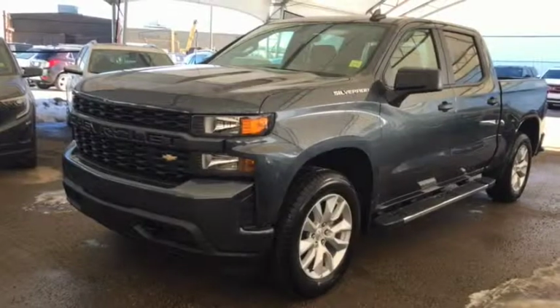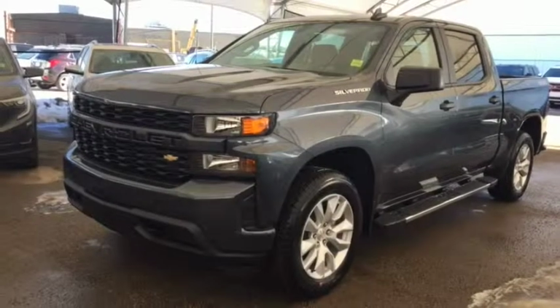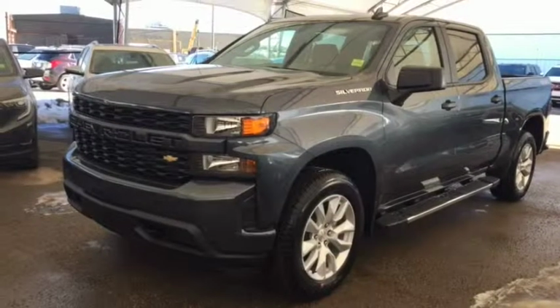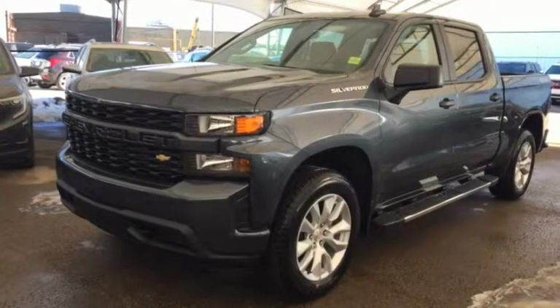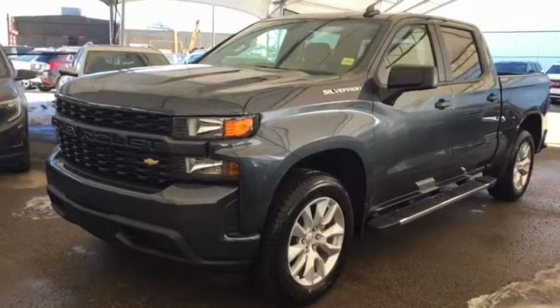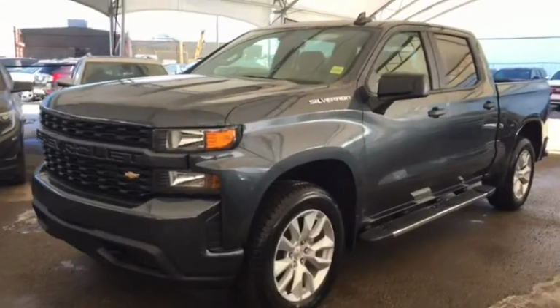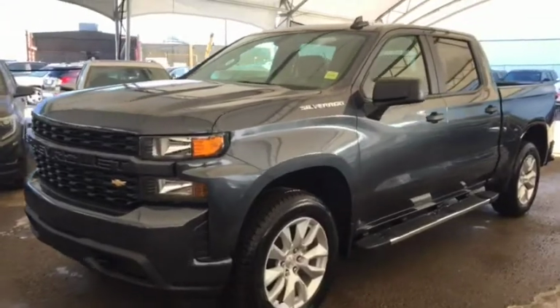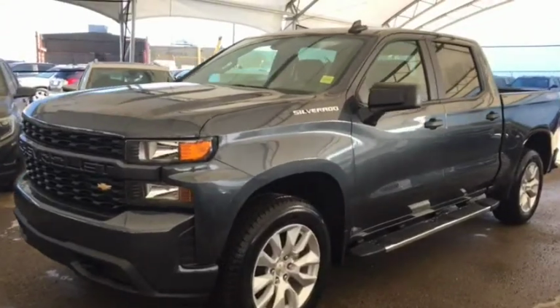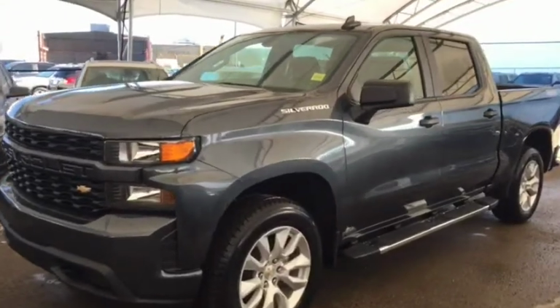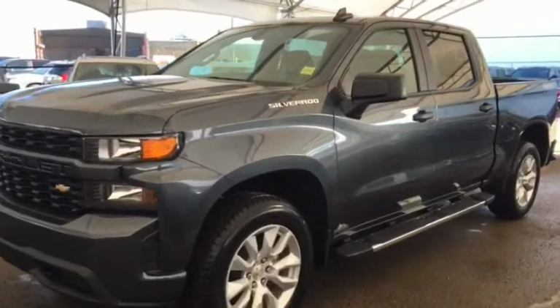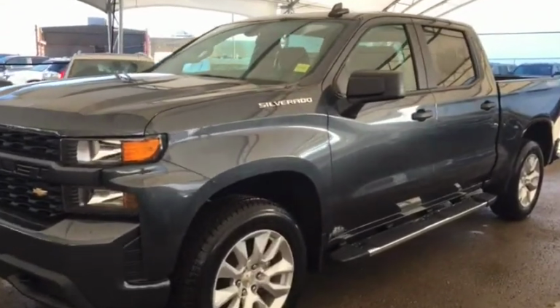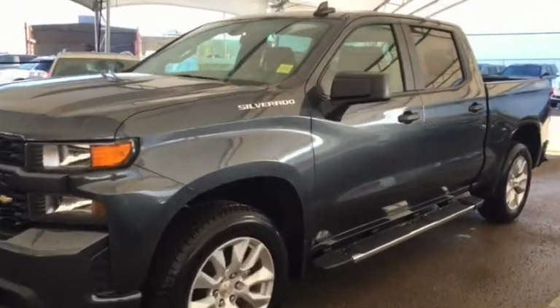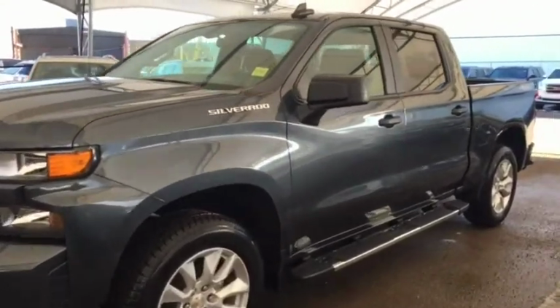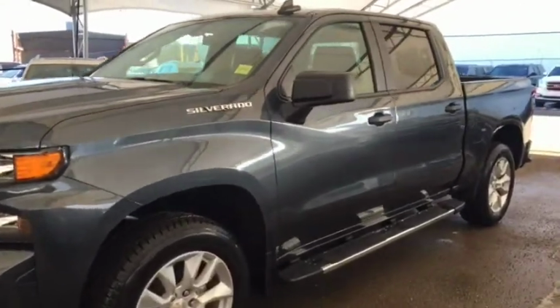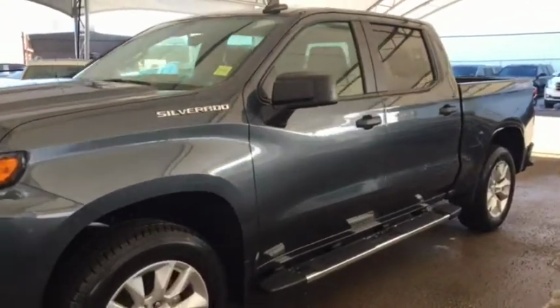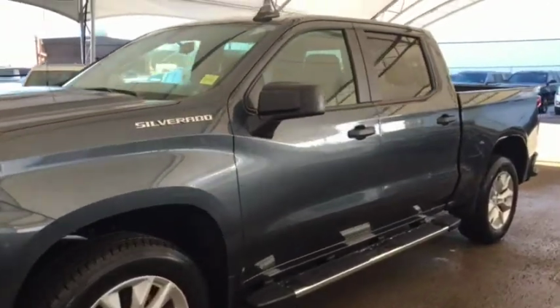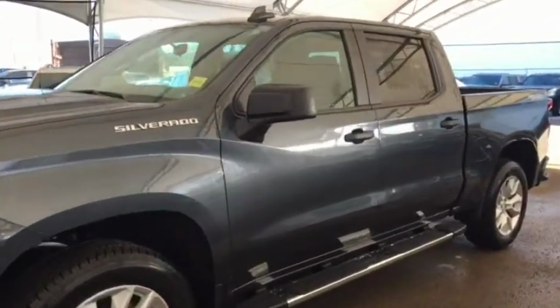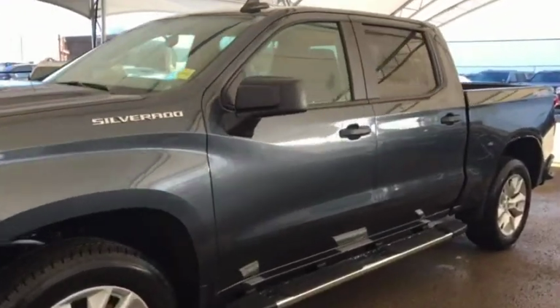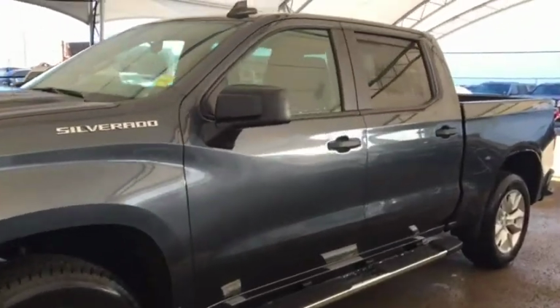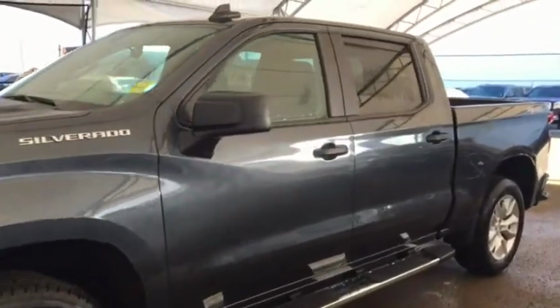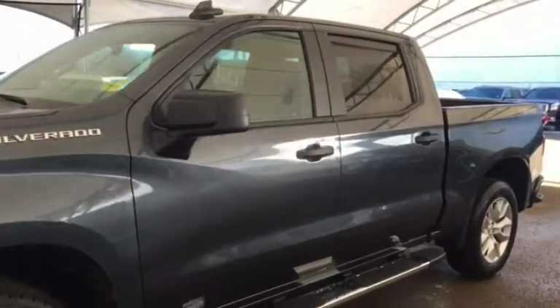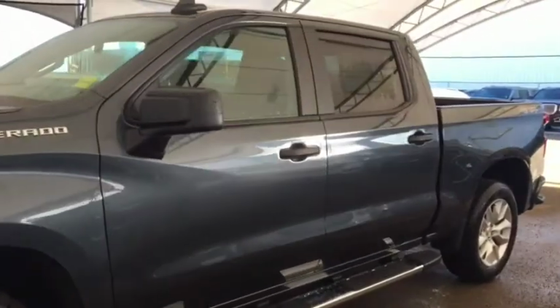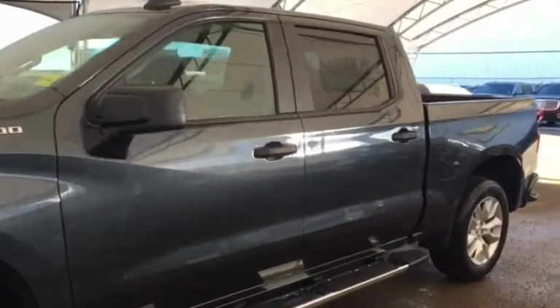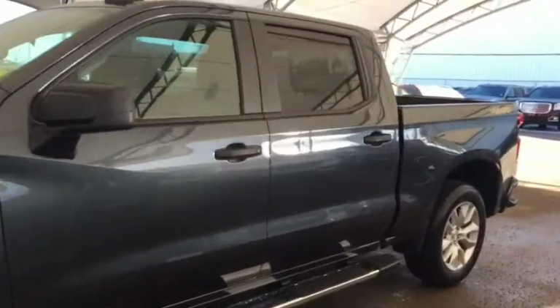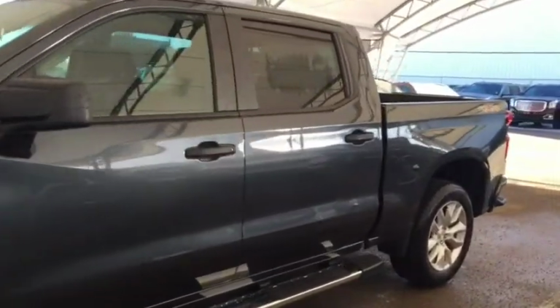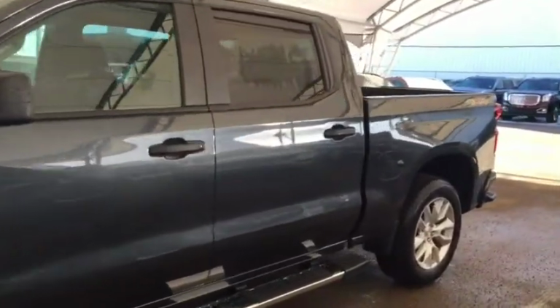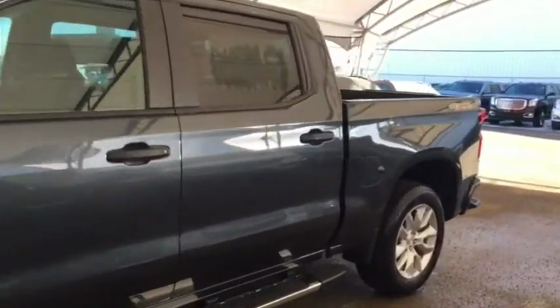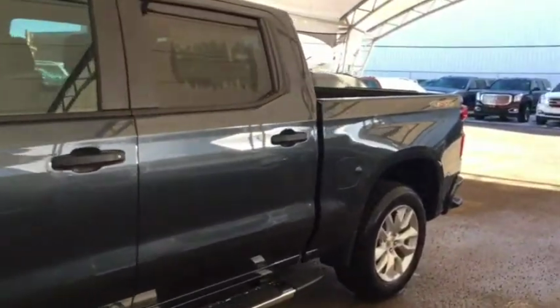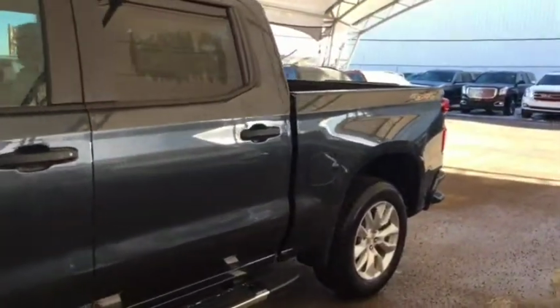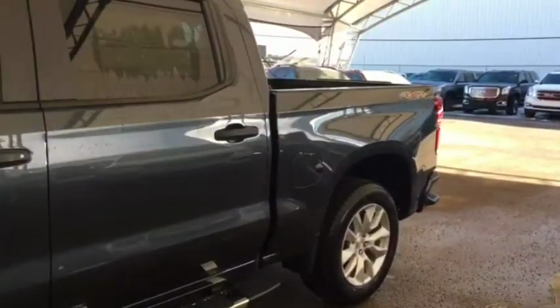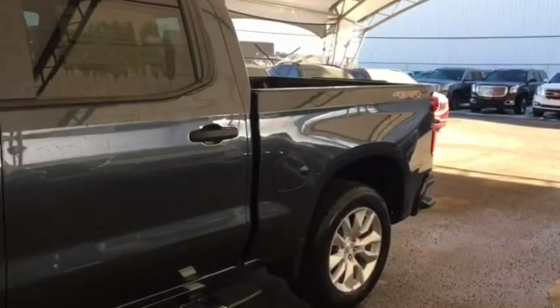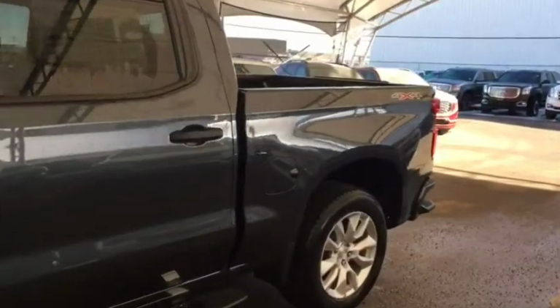Welcome to Davis Chevrolet. This is a 2019 Chevrolet Silverado in the color gray.